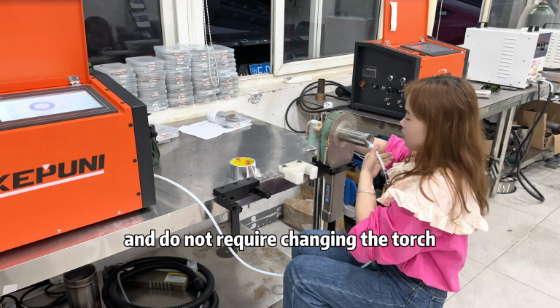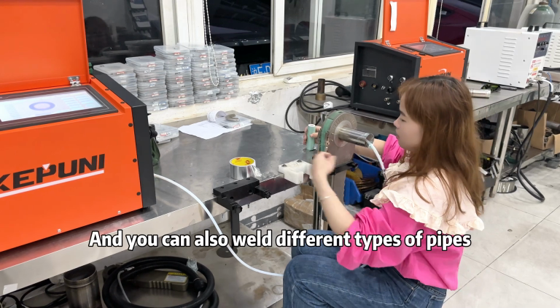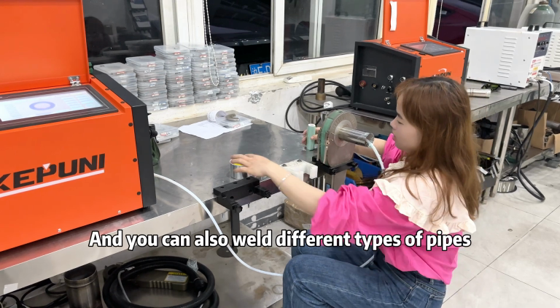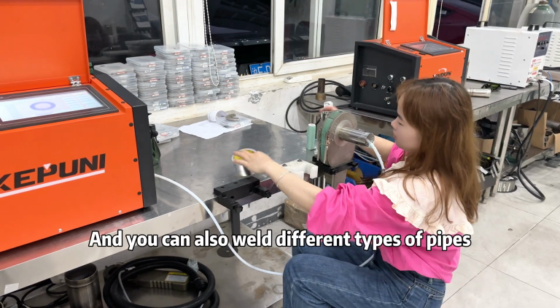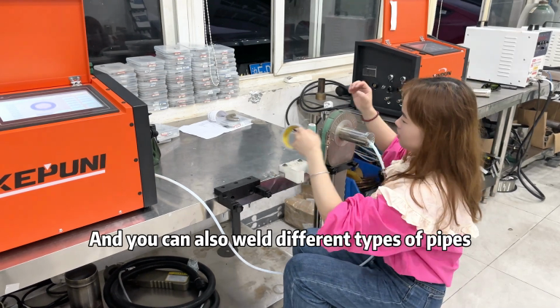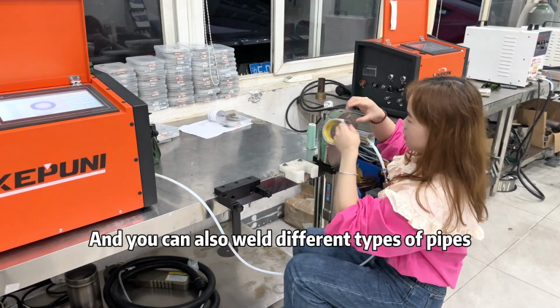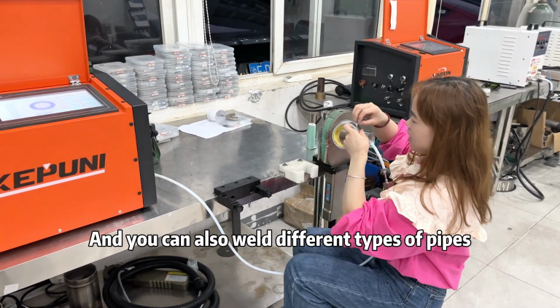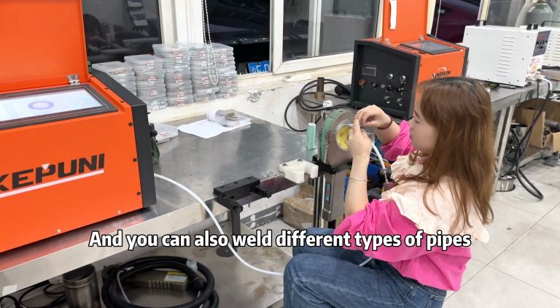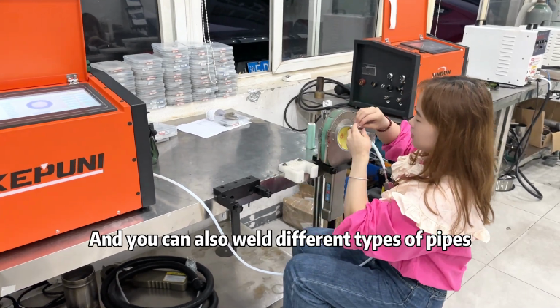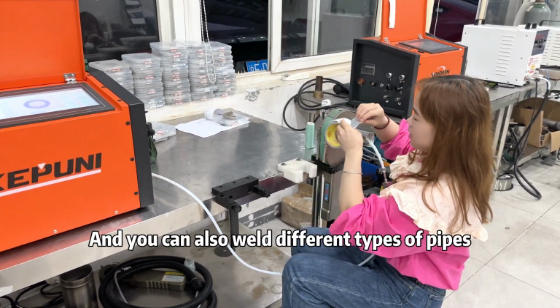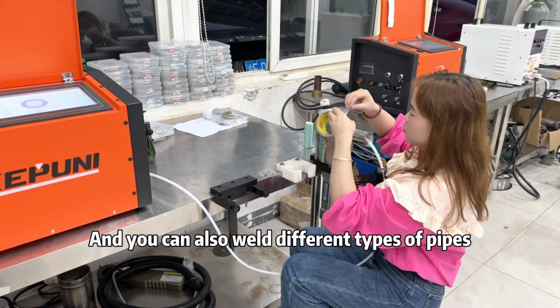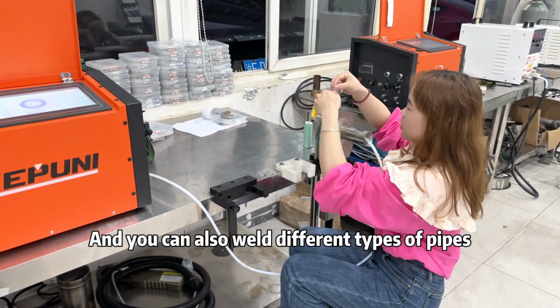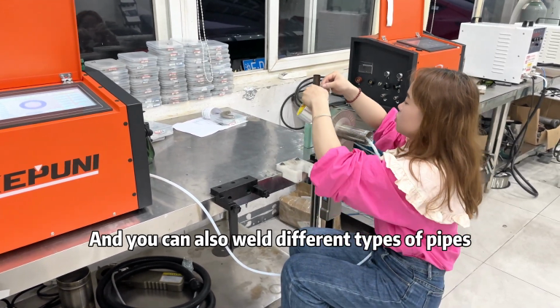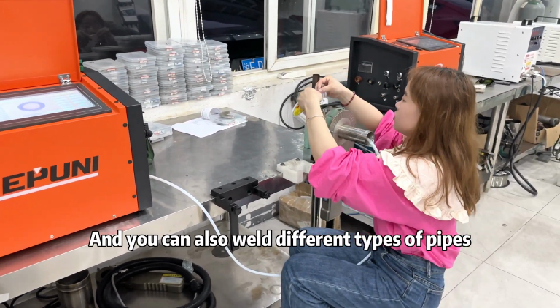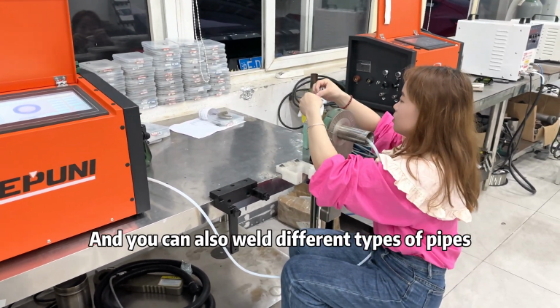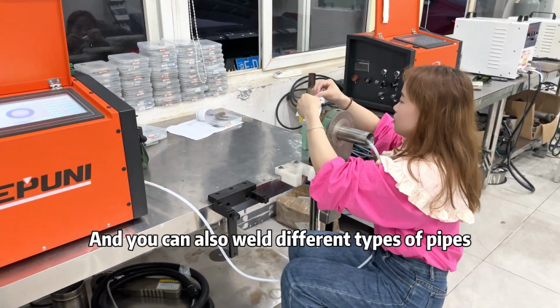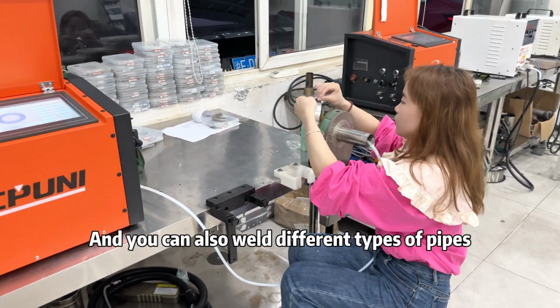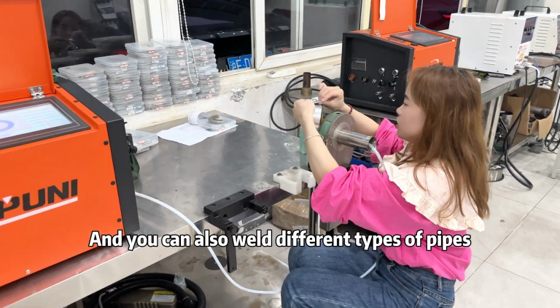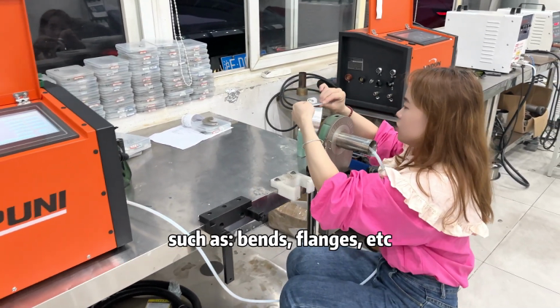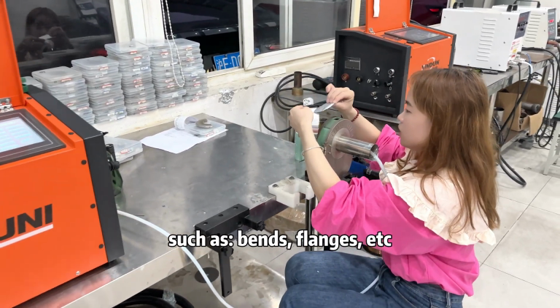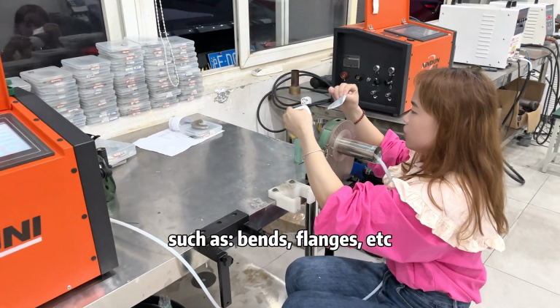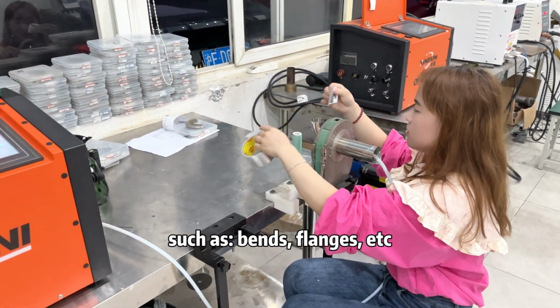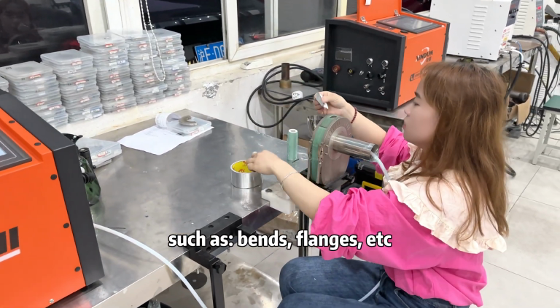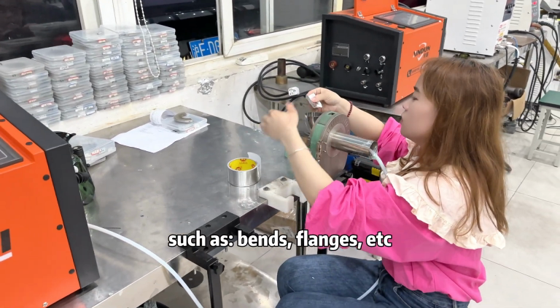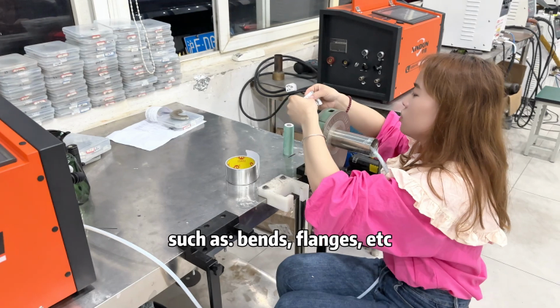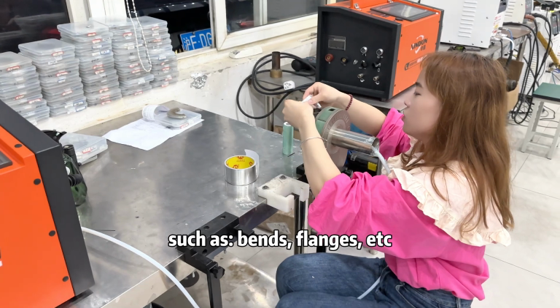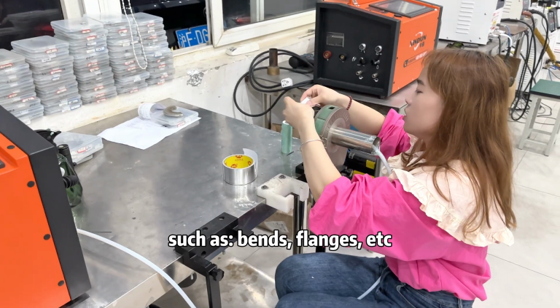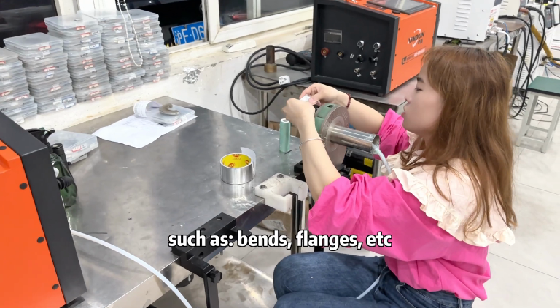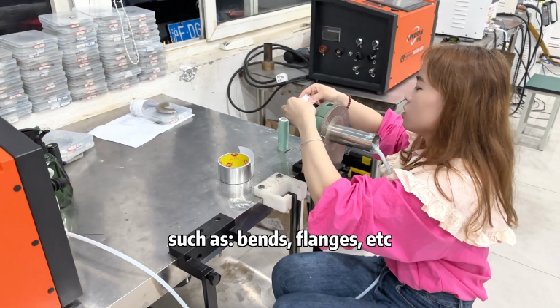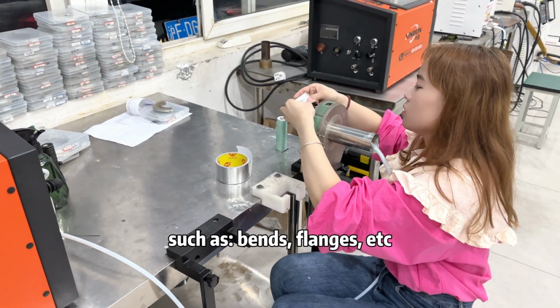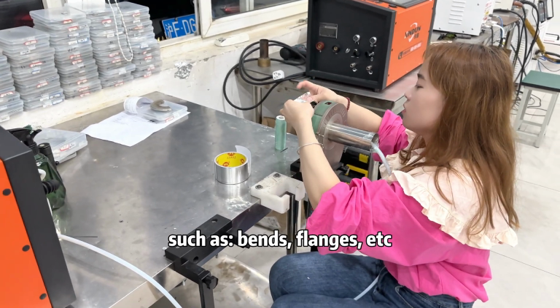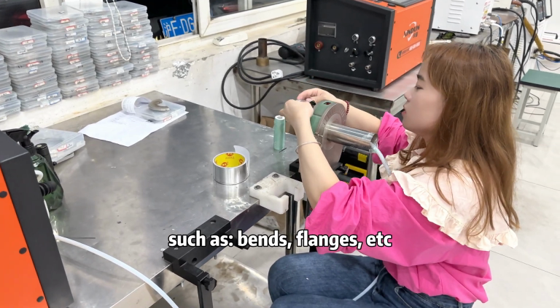You can also weld different types of pipes, such as bands, flanges, etc.